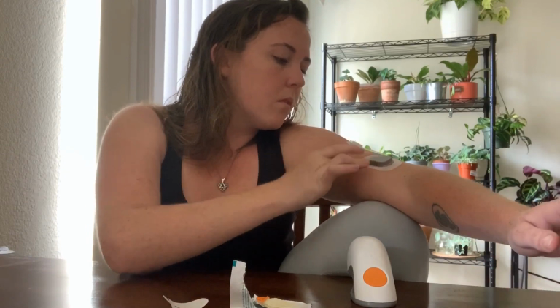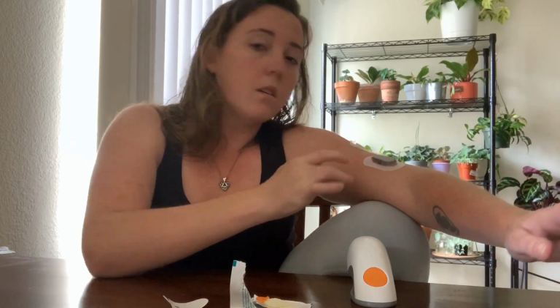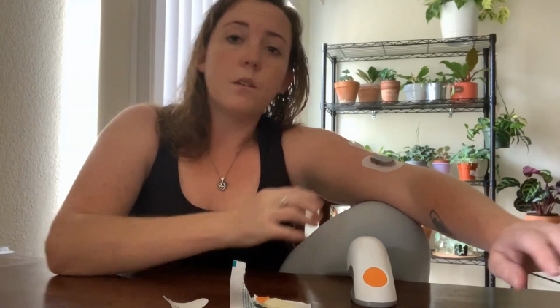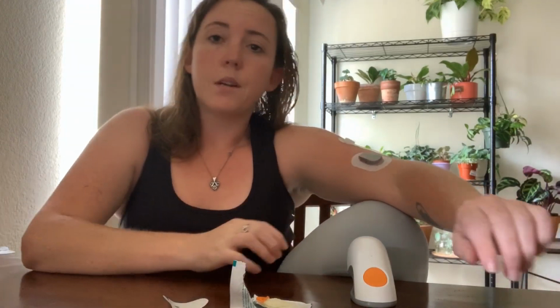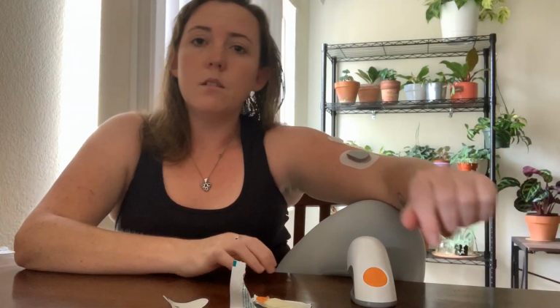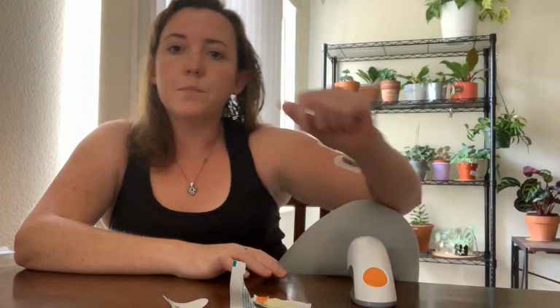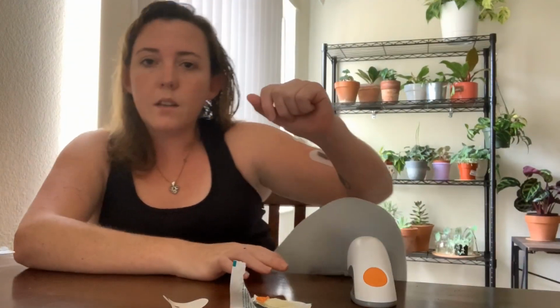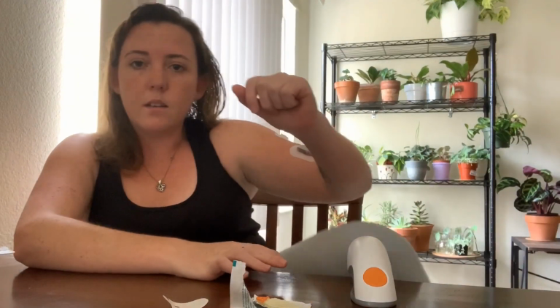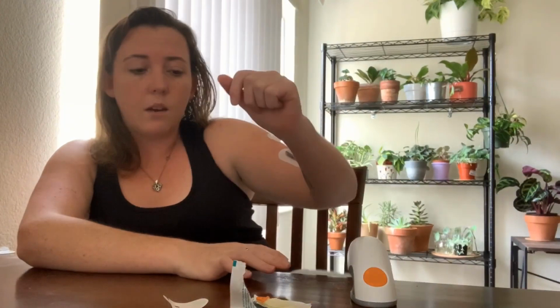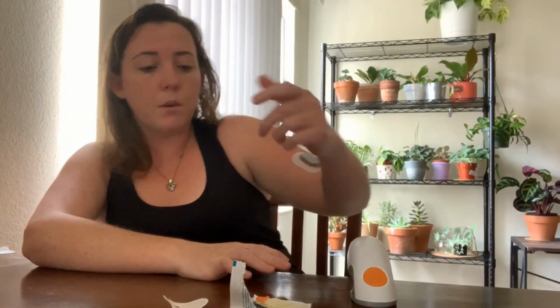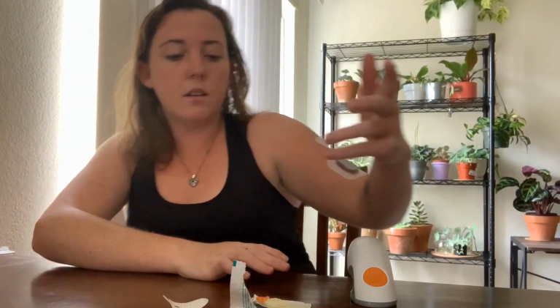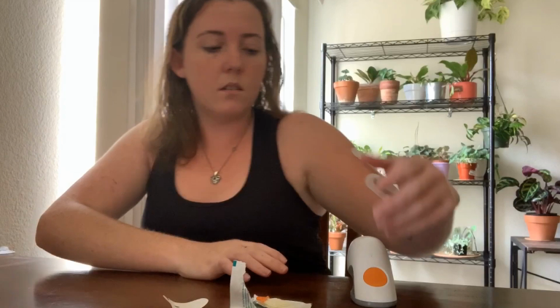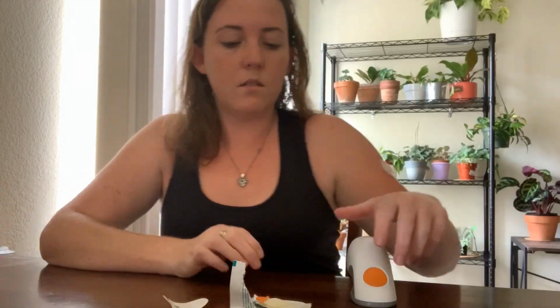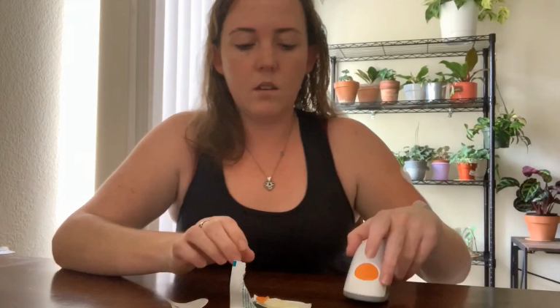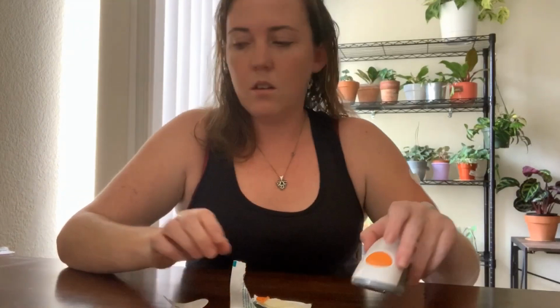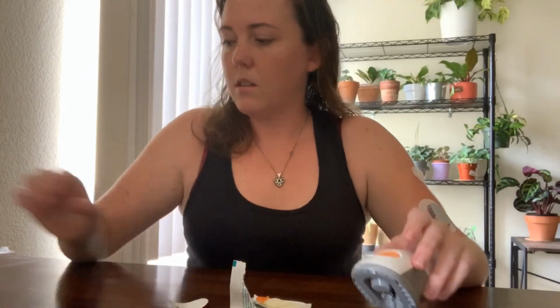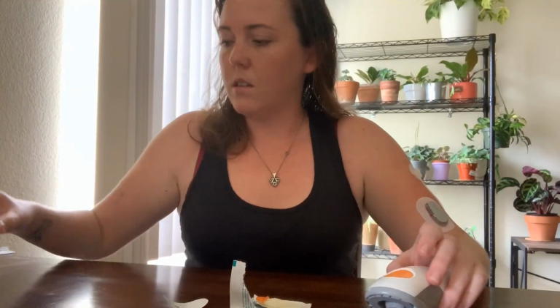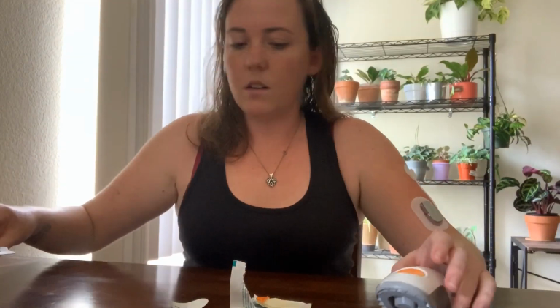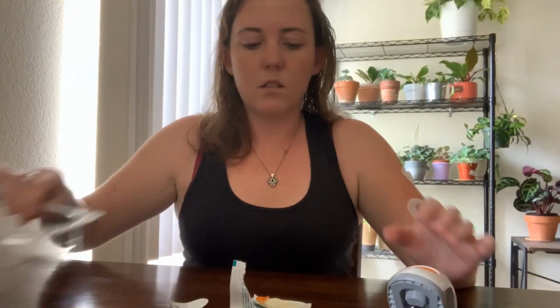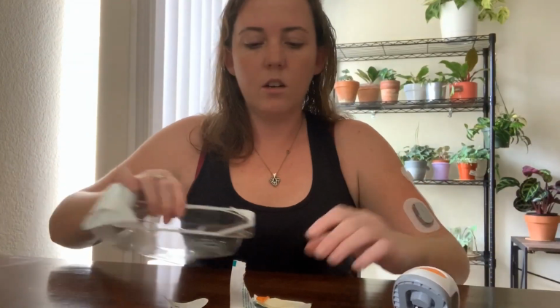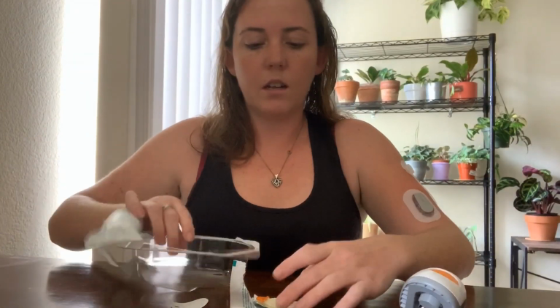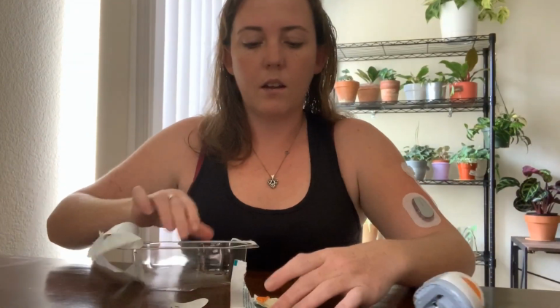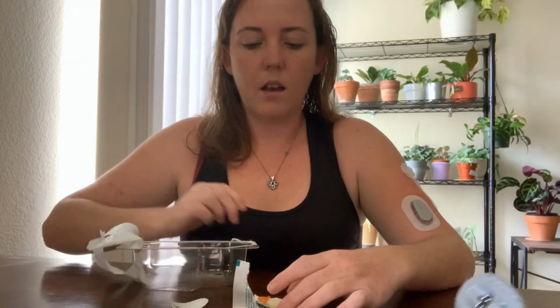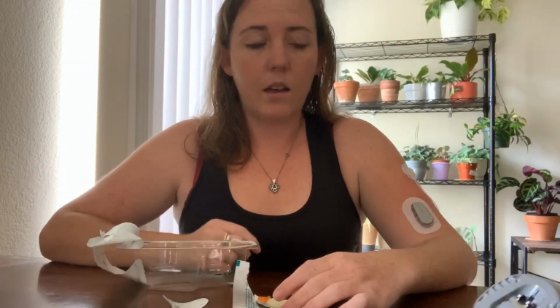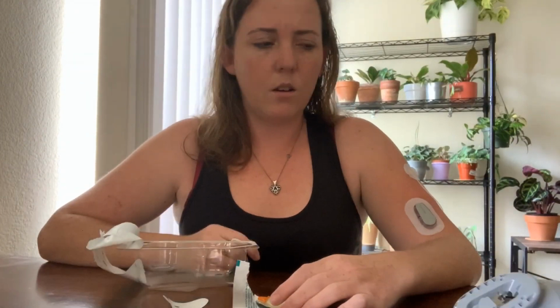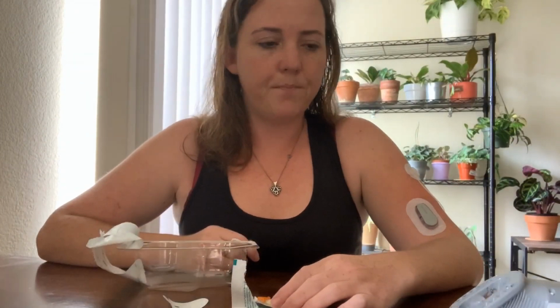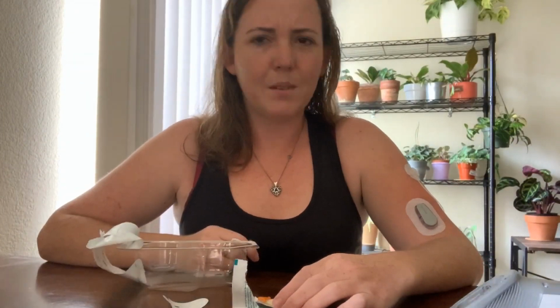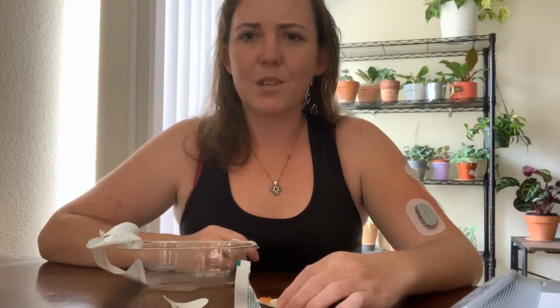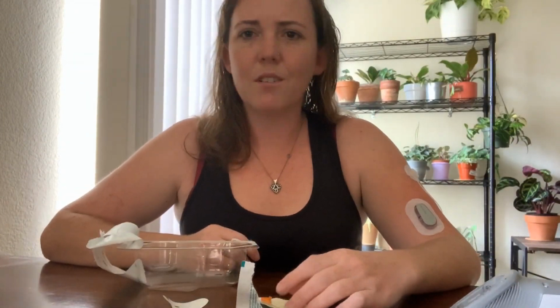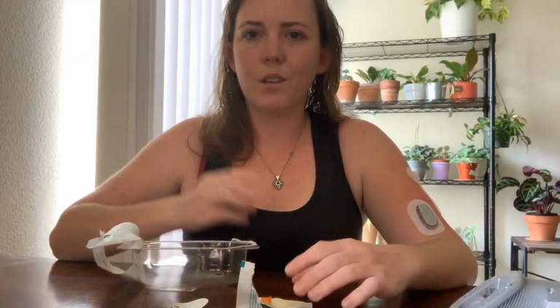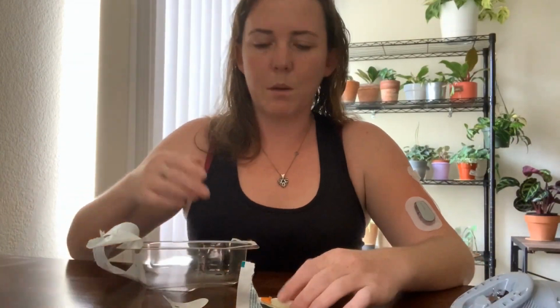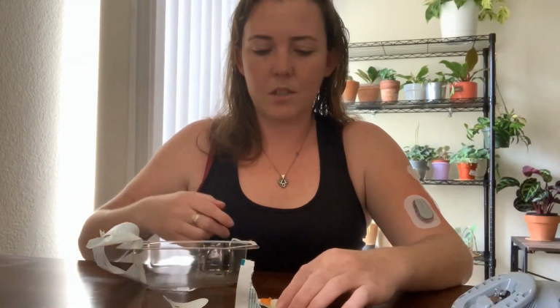I click it in — barely felt it. Then I take my transmitter, pop it in, and rub around the edges. And there we go, I'm ready to get it started again.